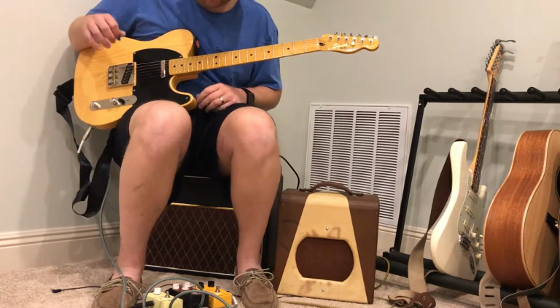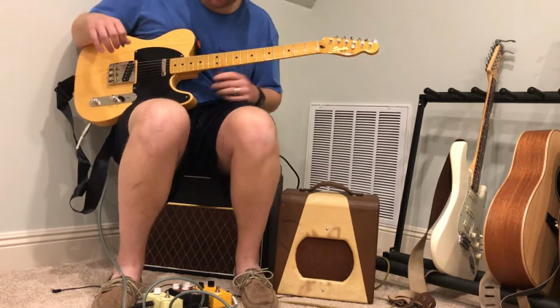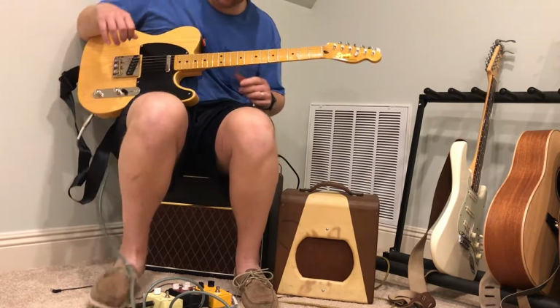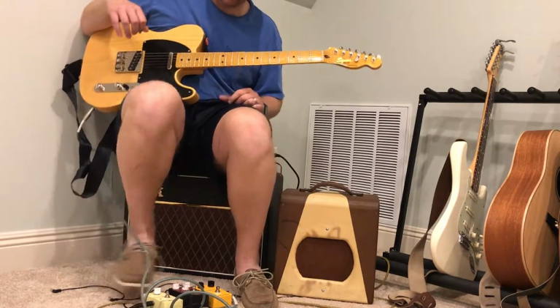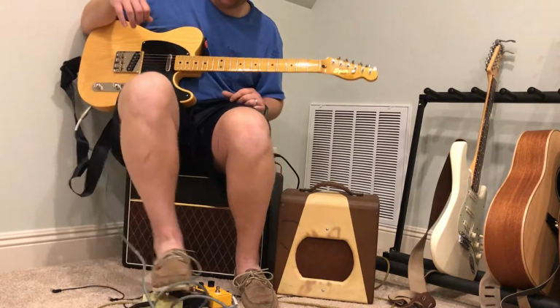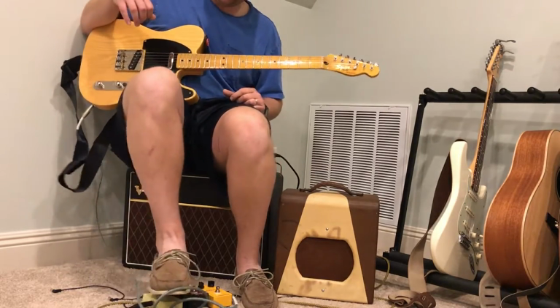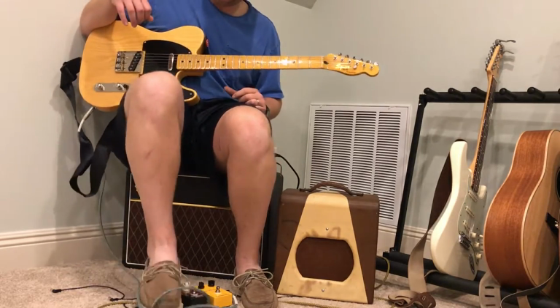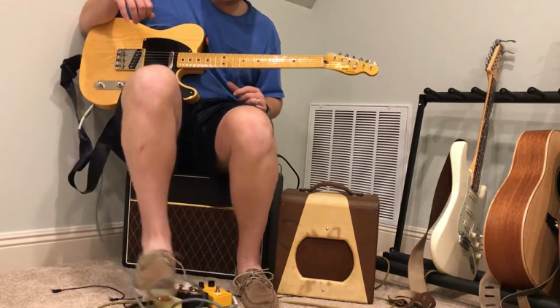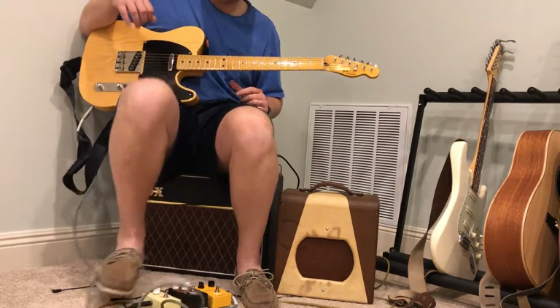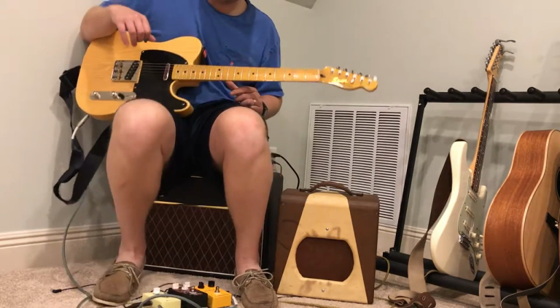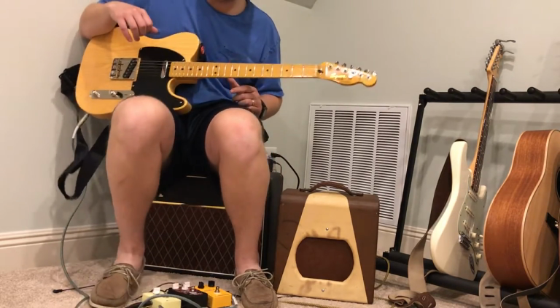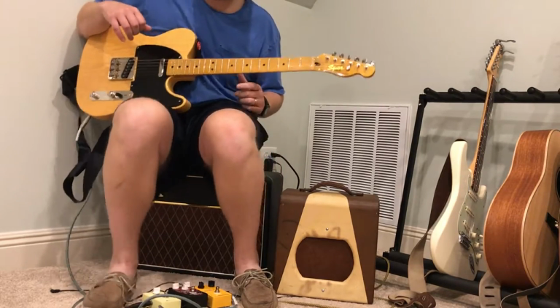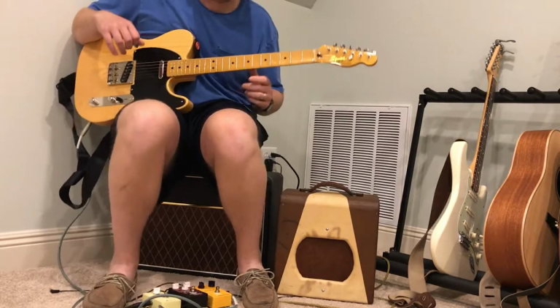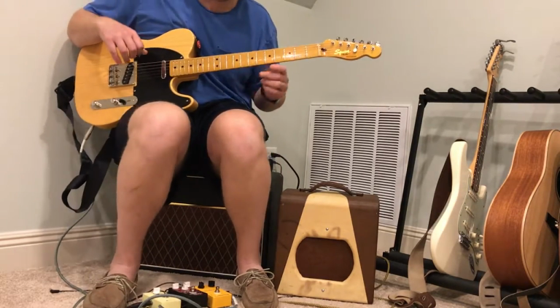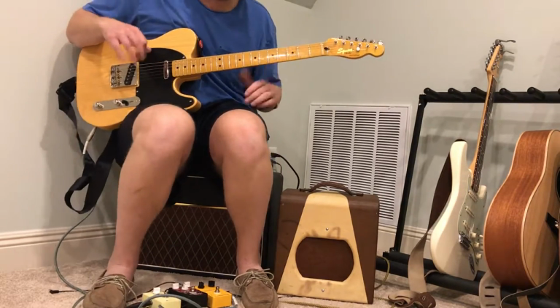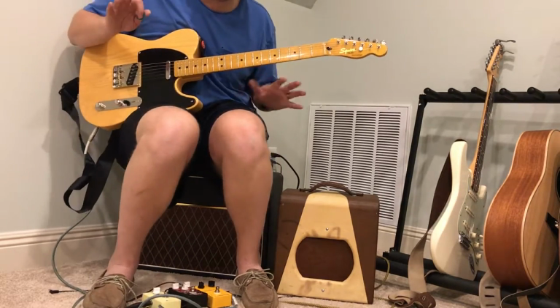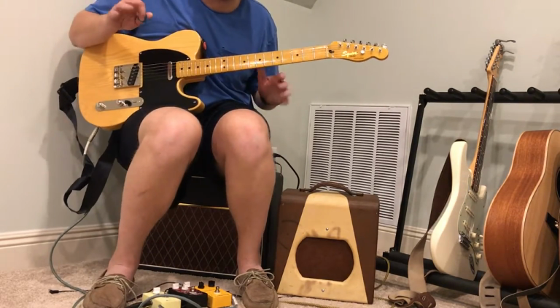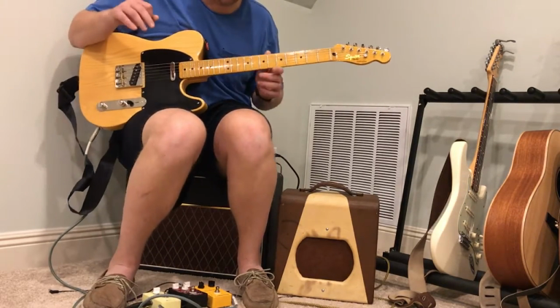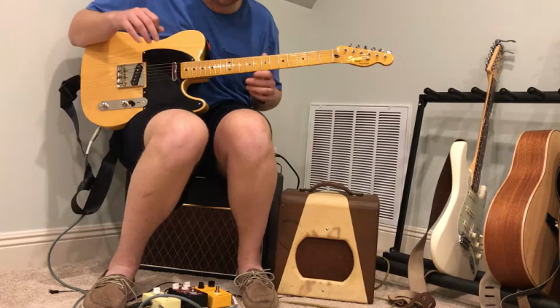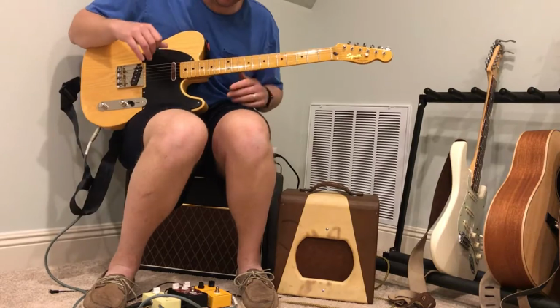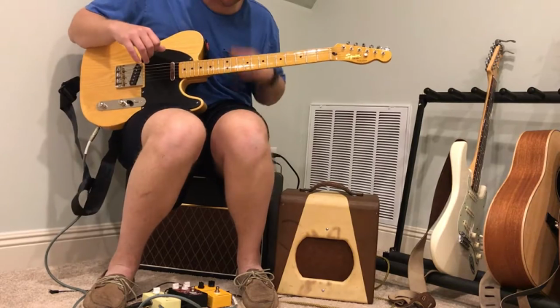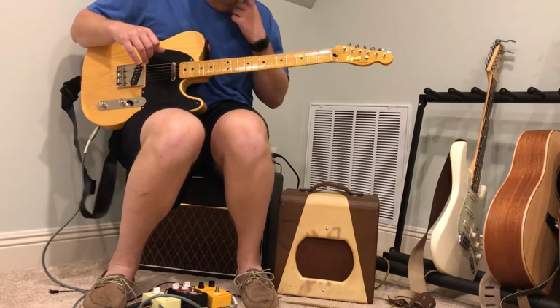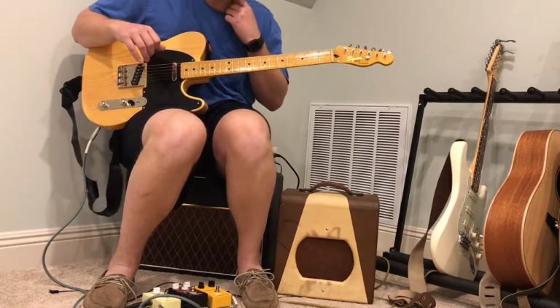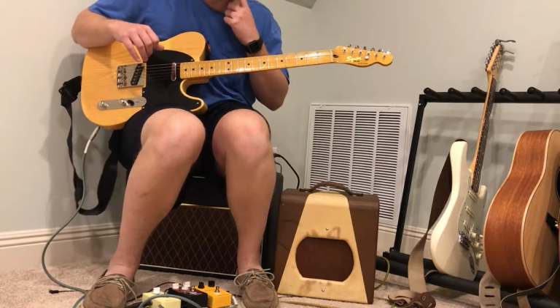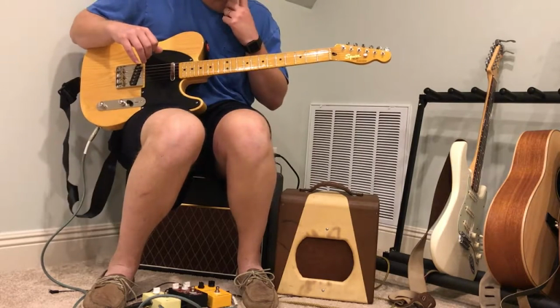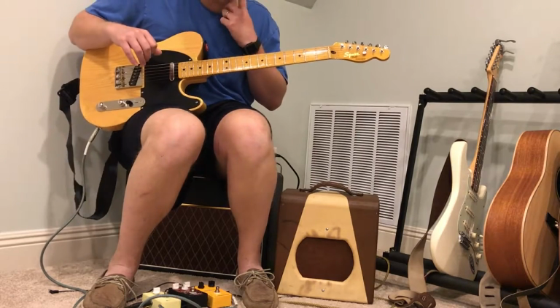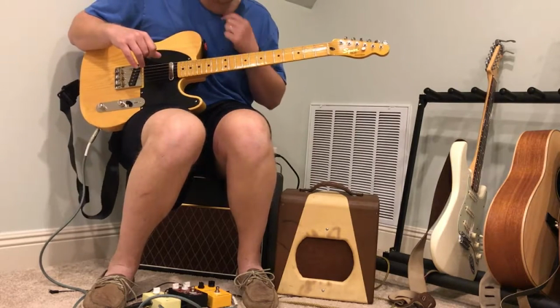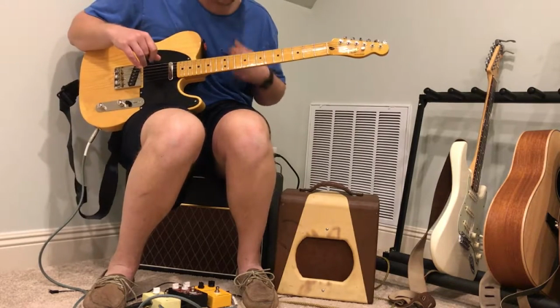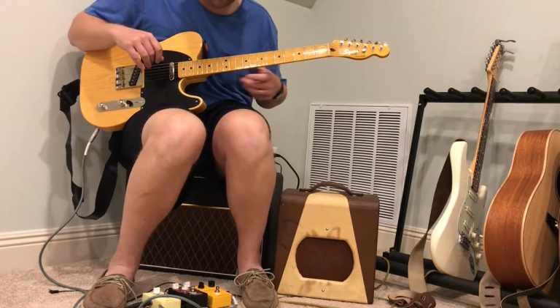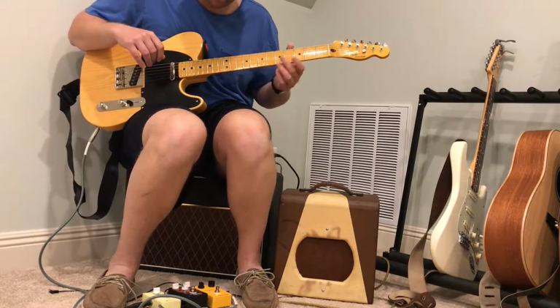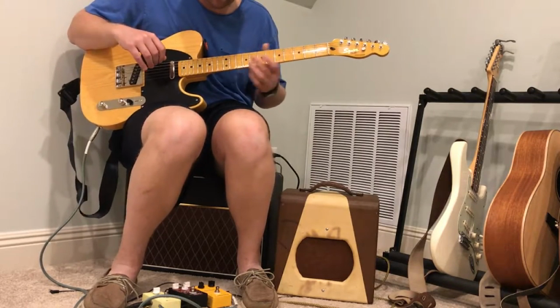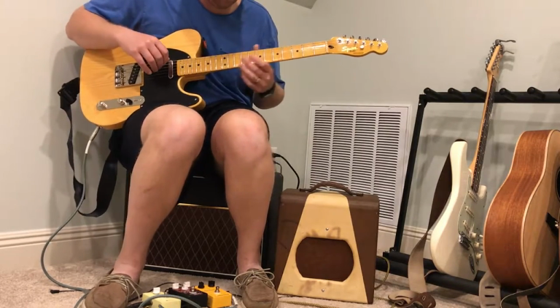And here it is with just a little bit of boost to kind of get you in the ballpark of what humbuckers would sound like with it.